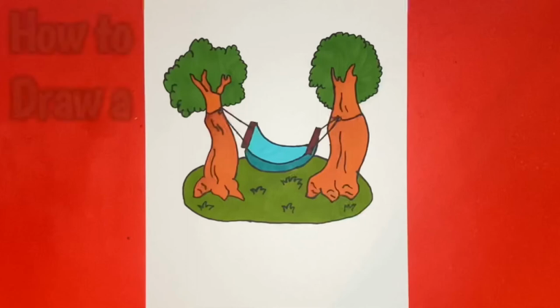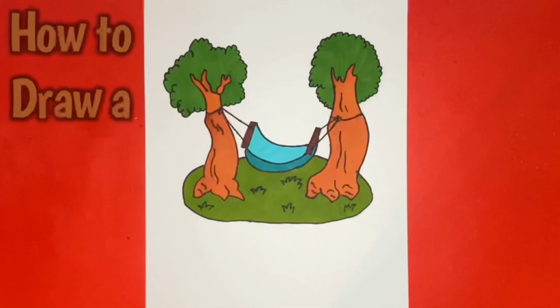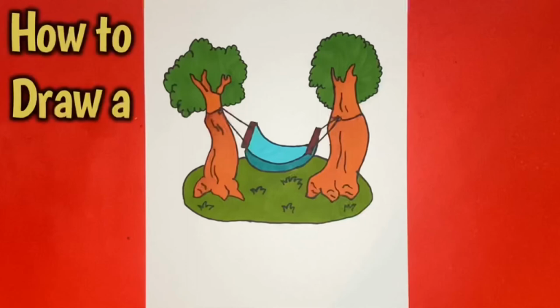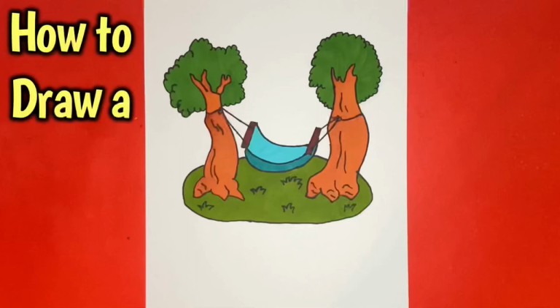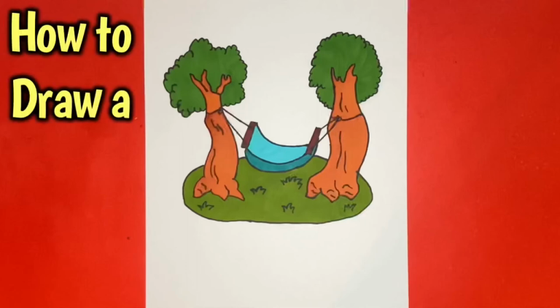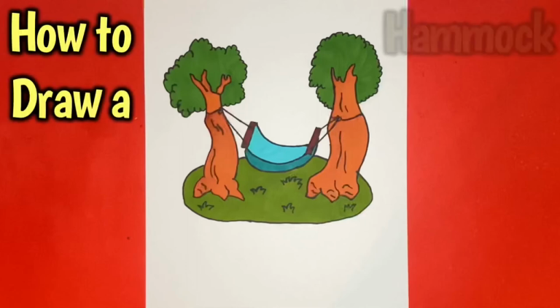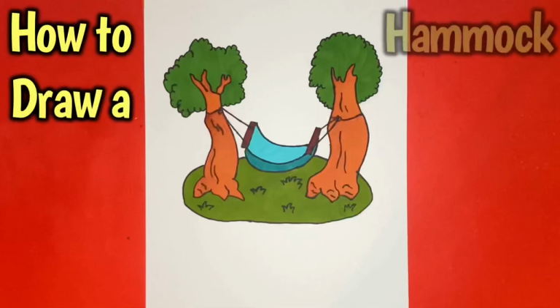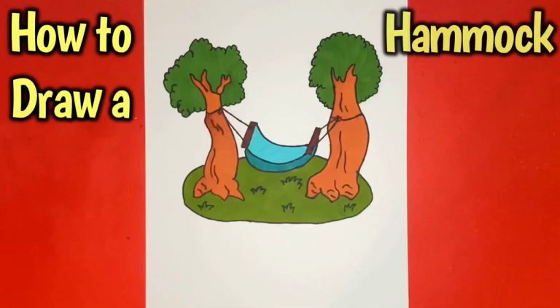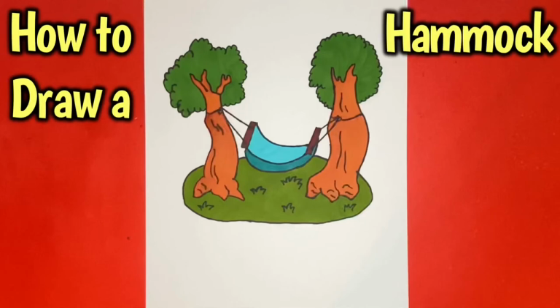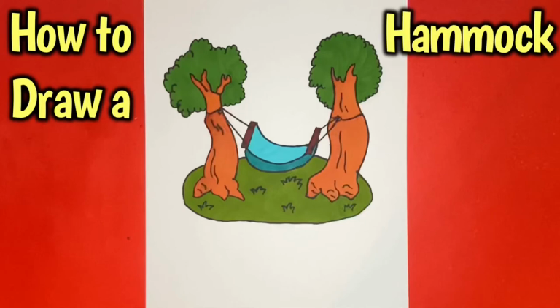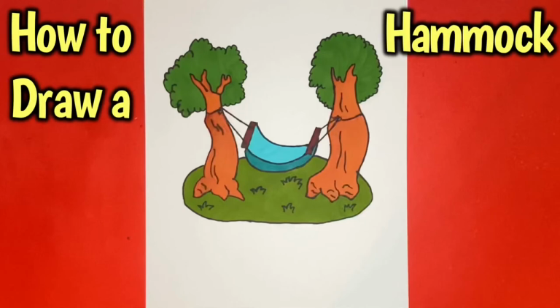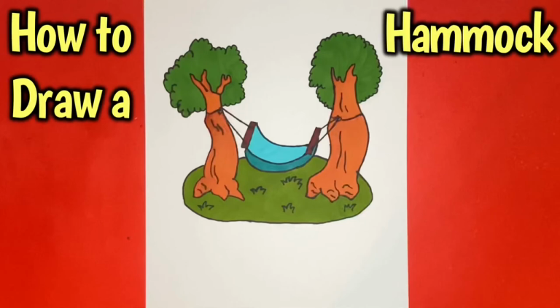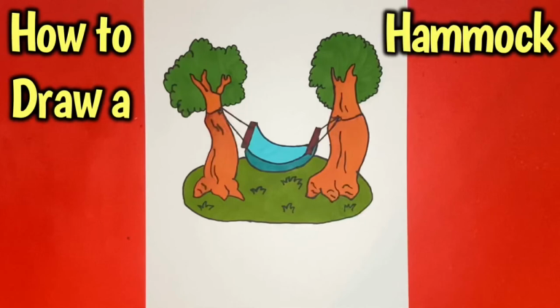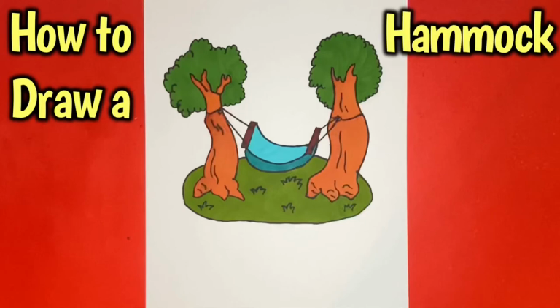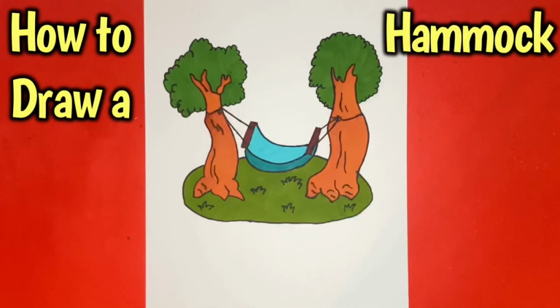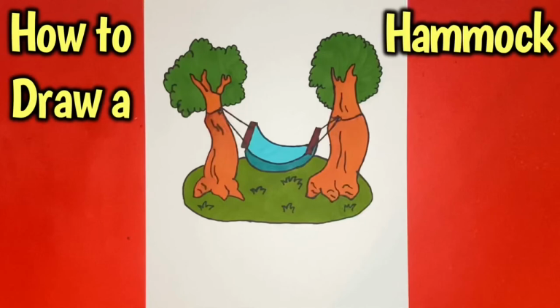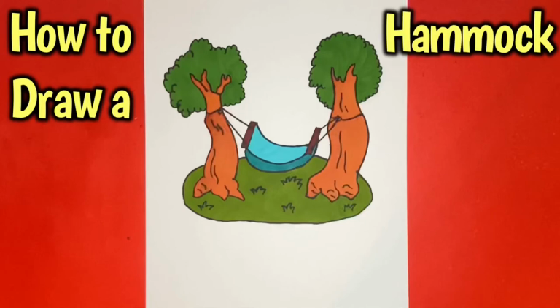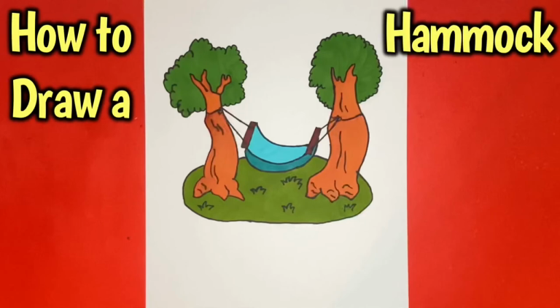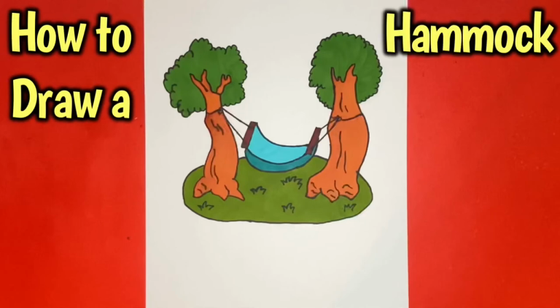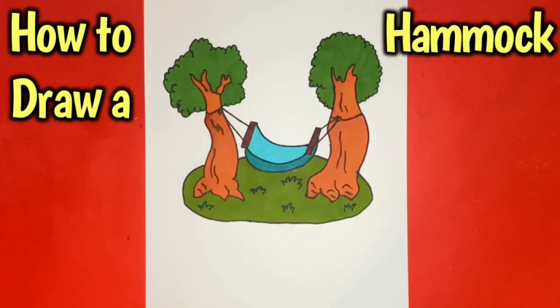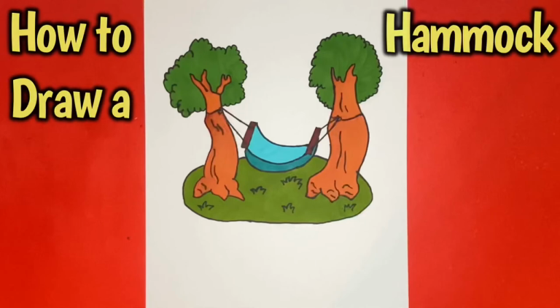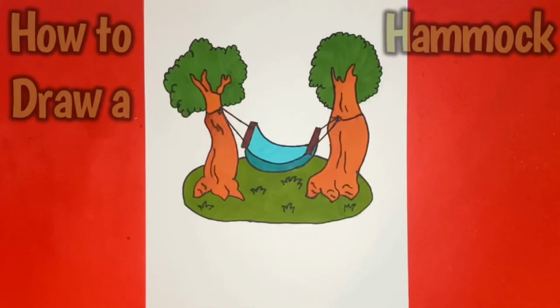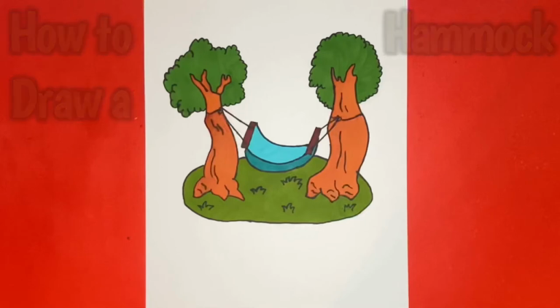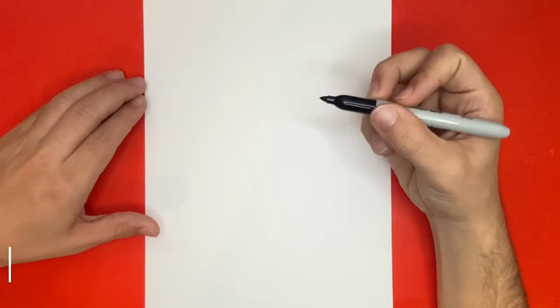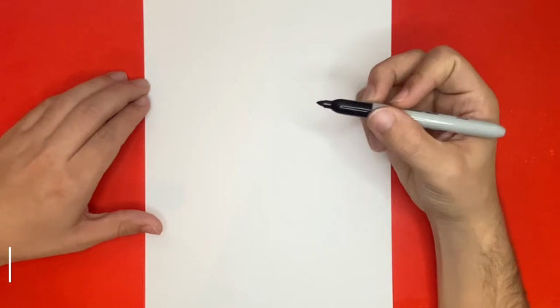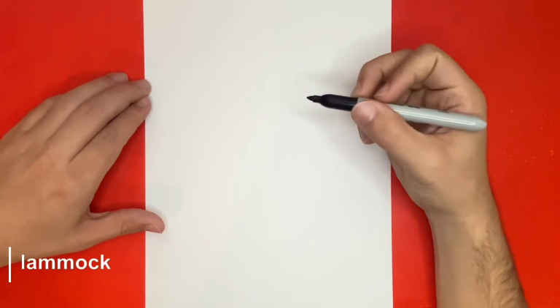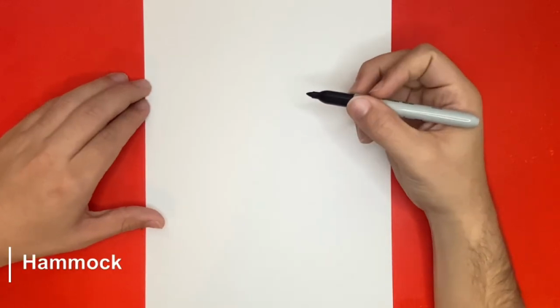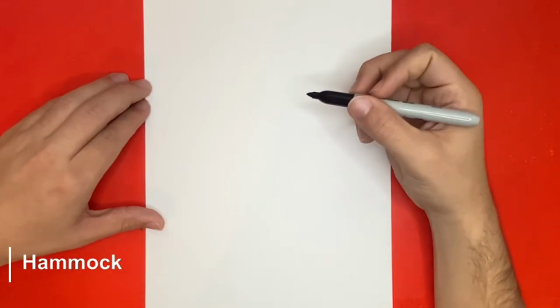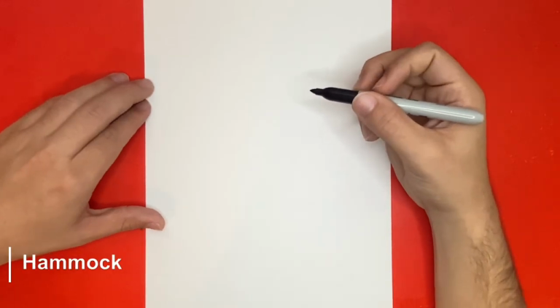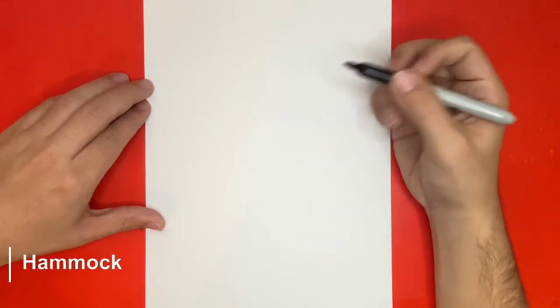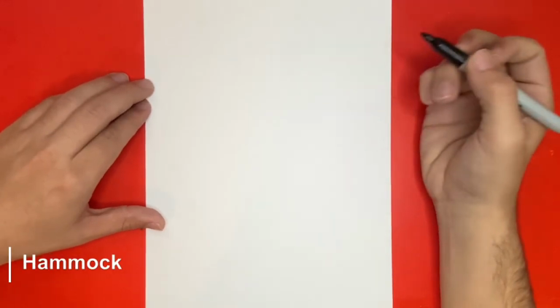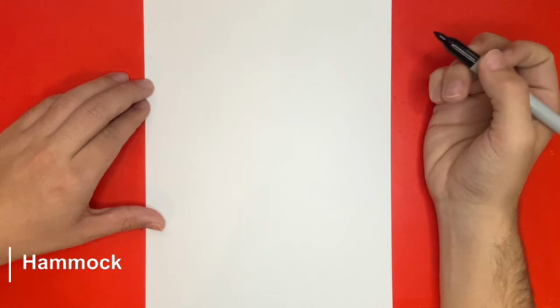How to draw a hammock in between two trees, step by step. Hey, what is going on everyone?